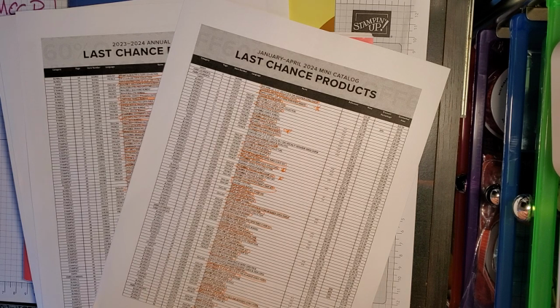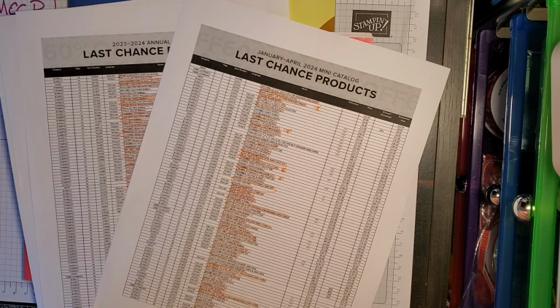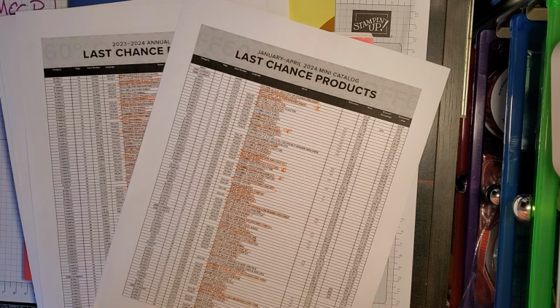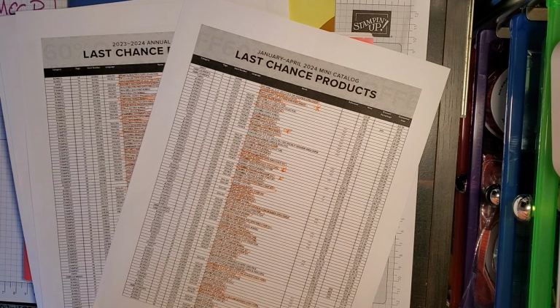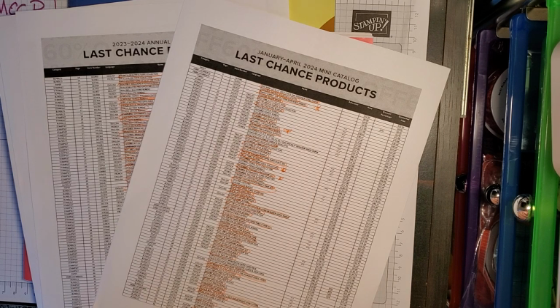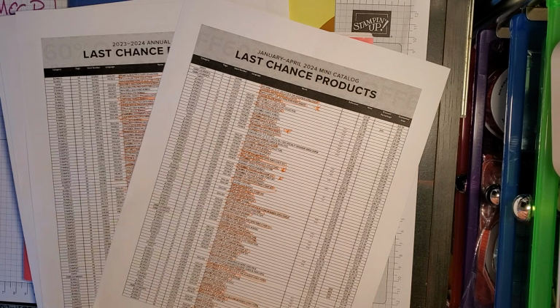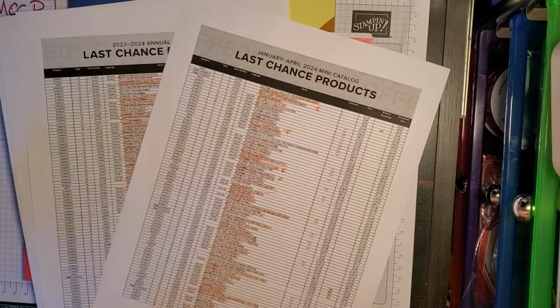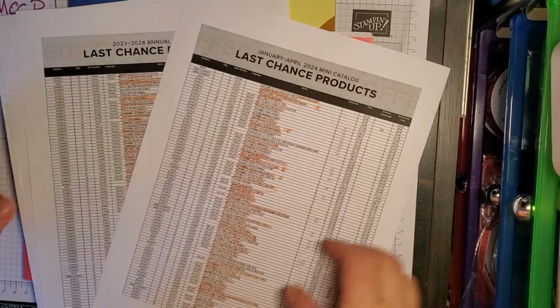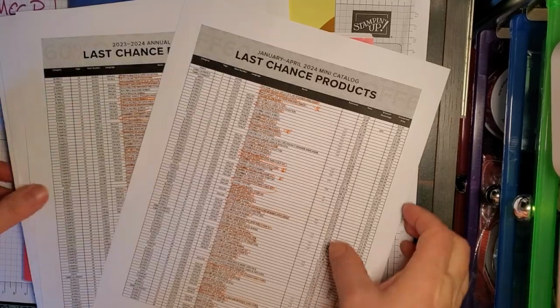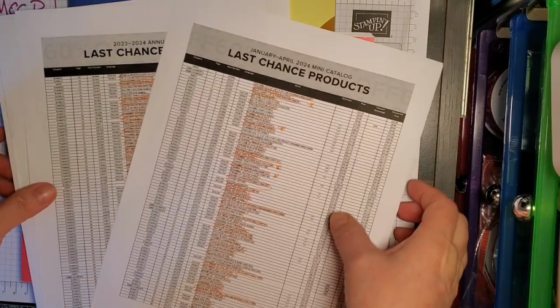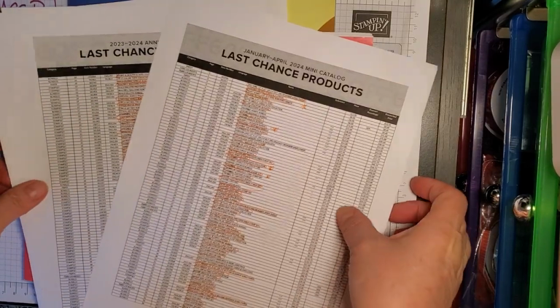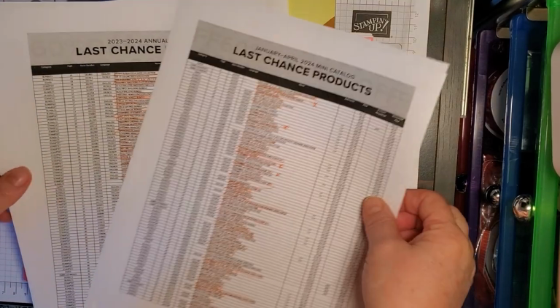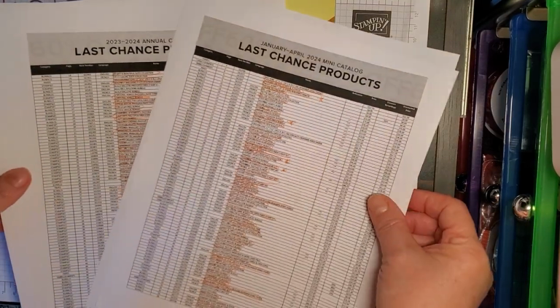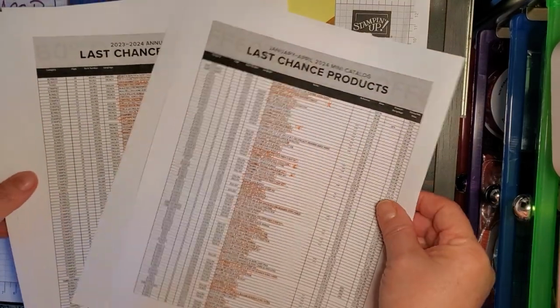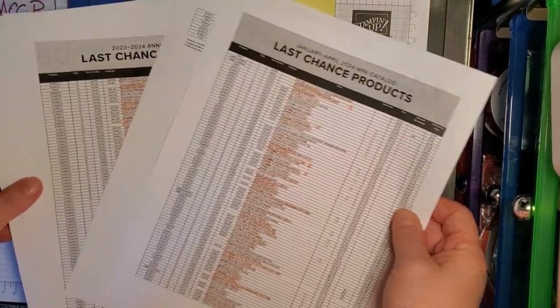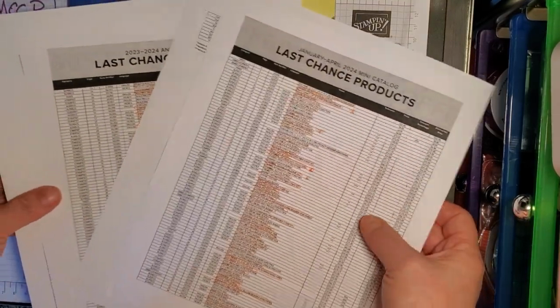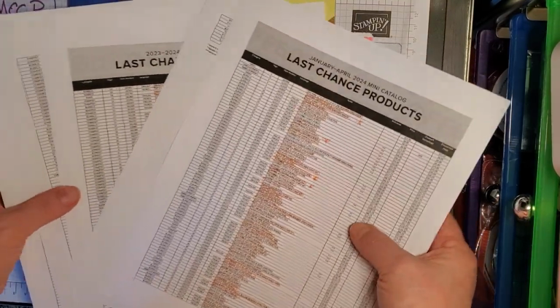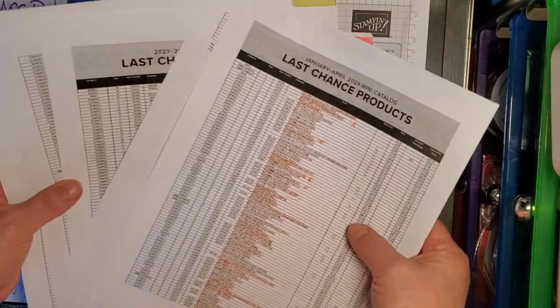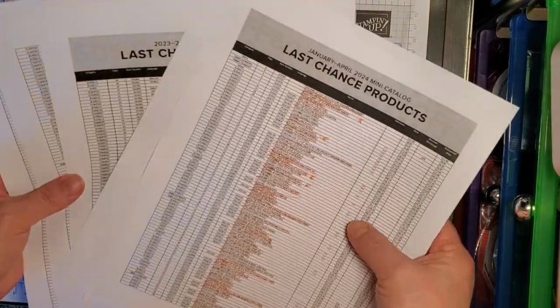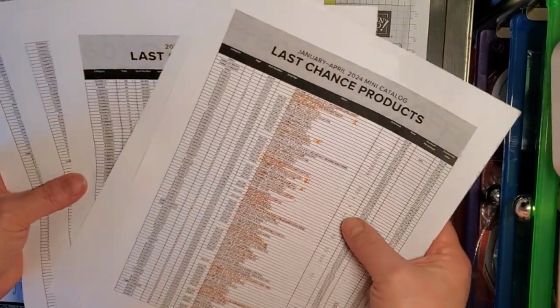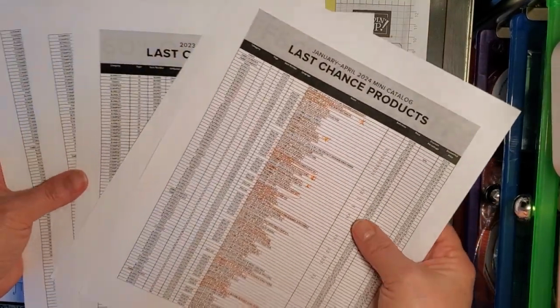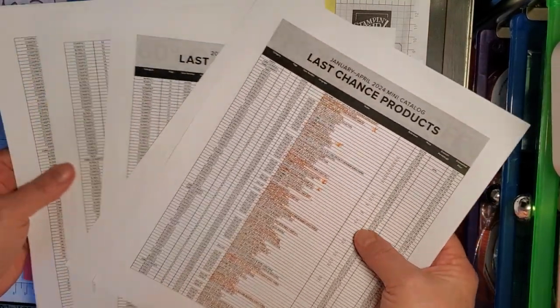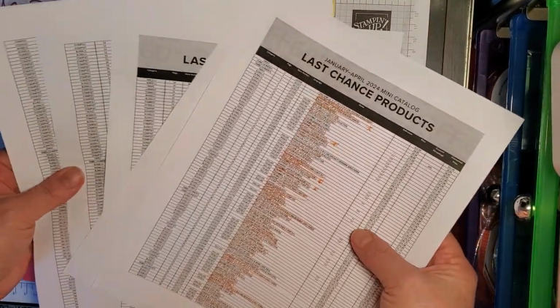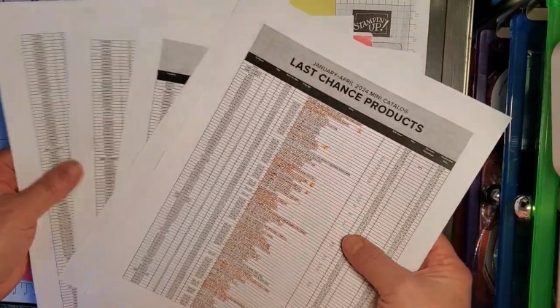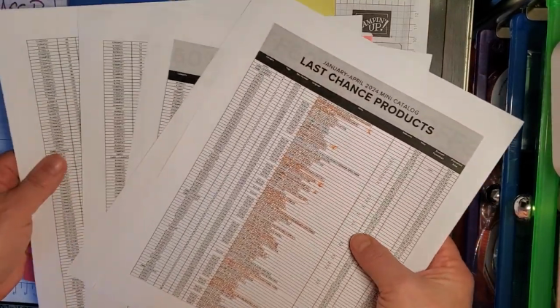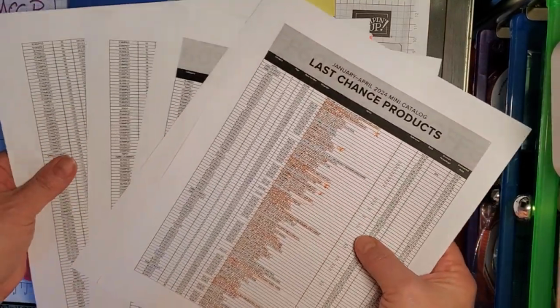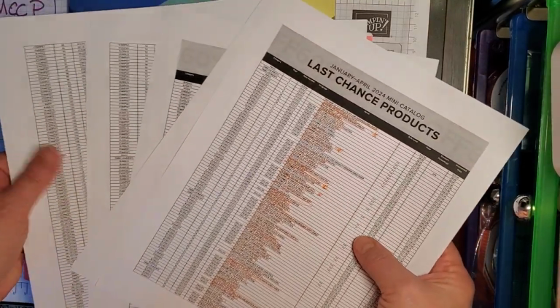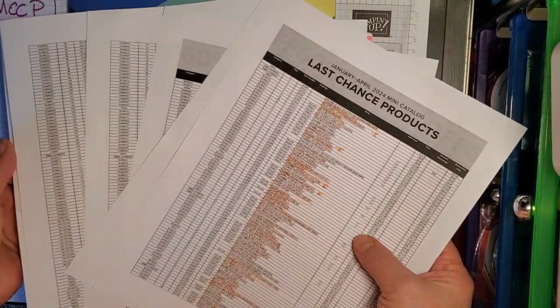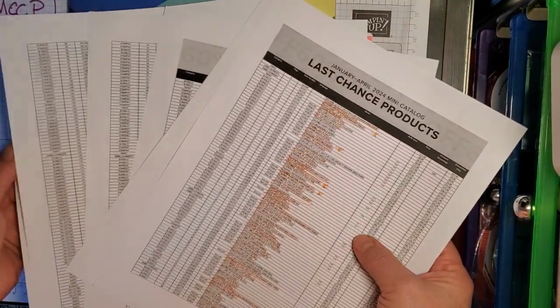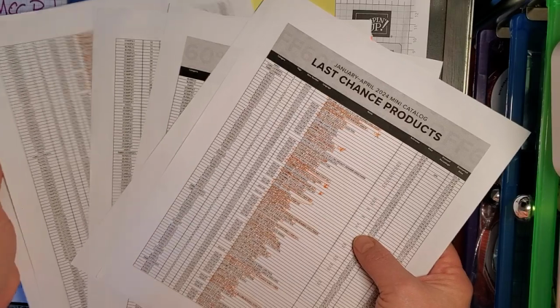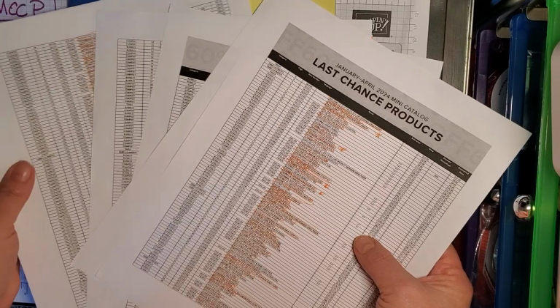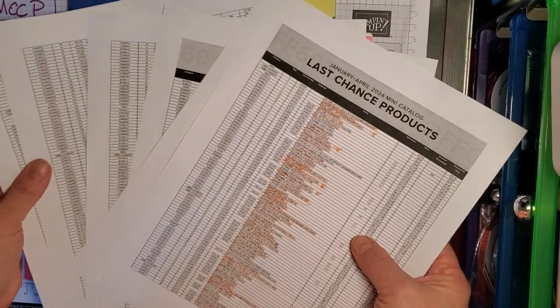As you can see, I have them printed out, and it's a long list, and it's tiny, tiny, tiny.